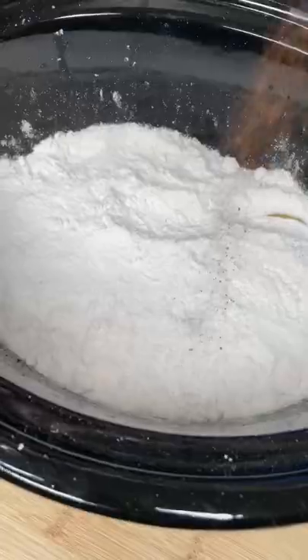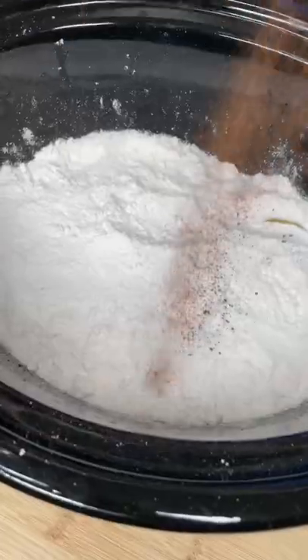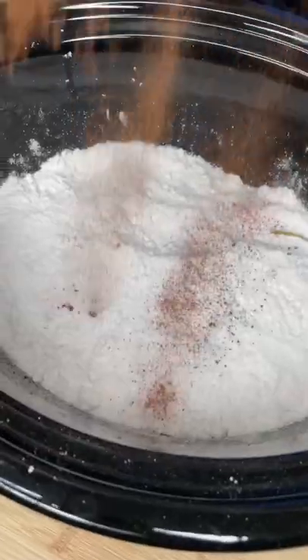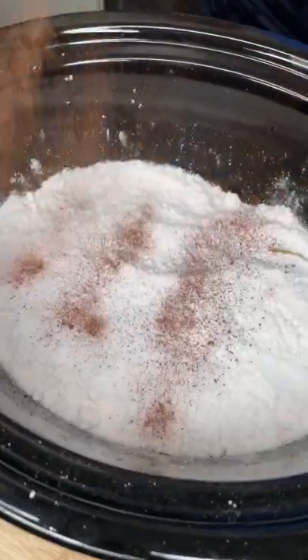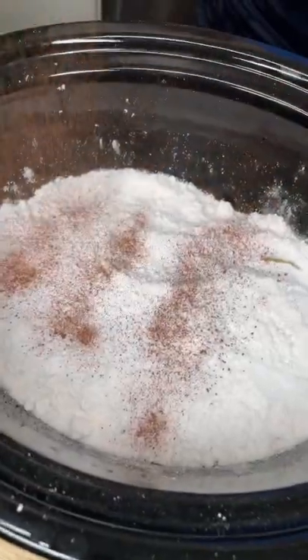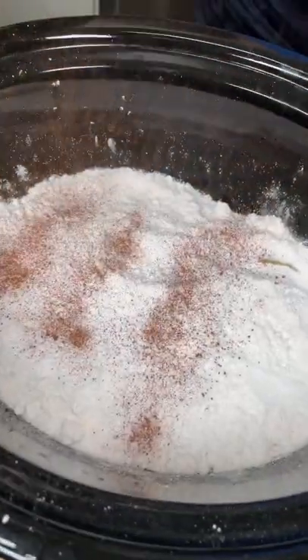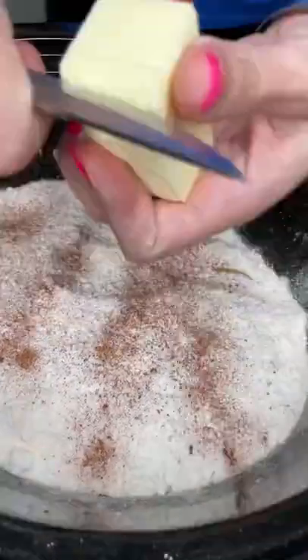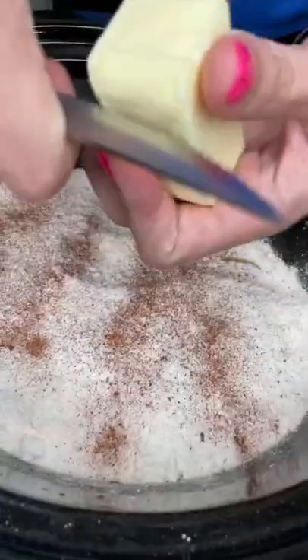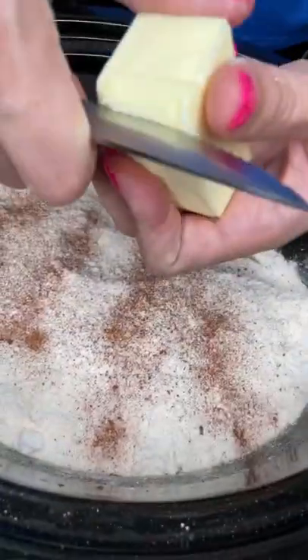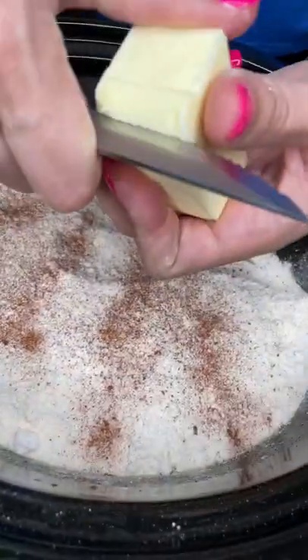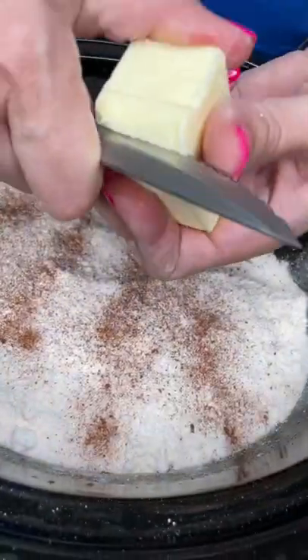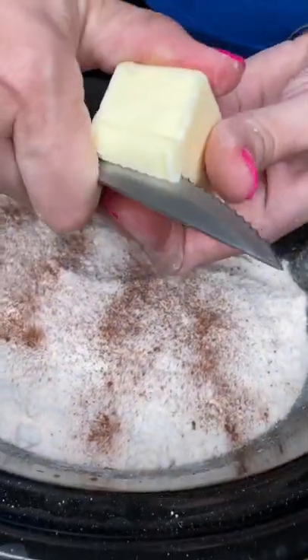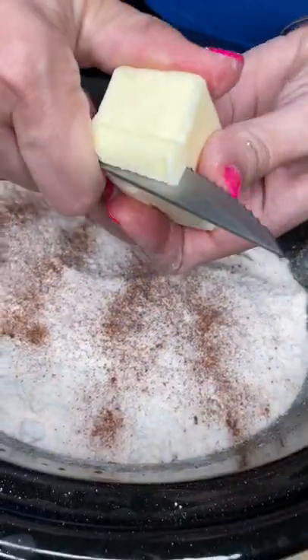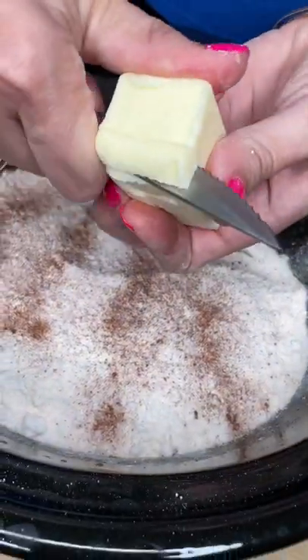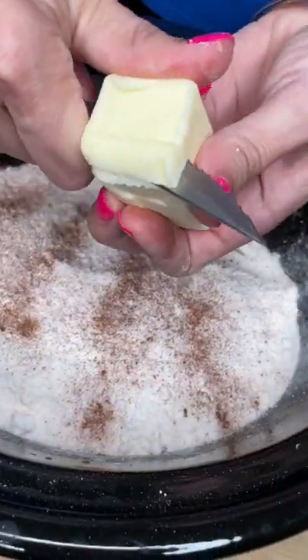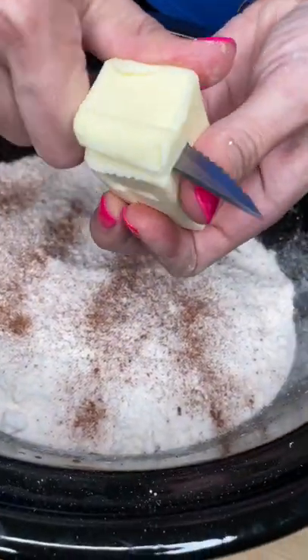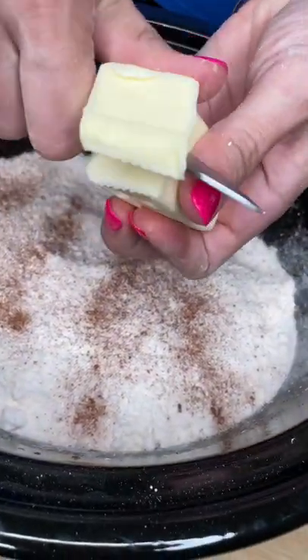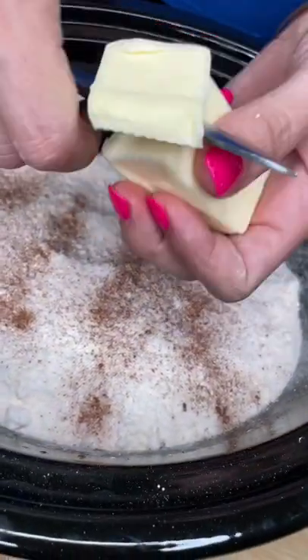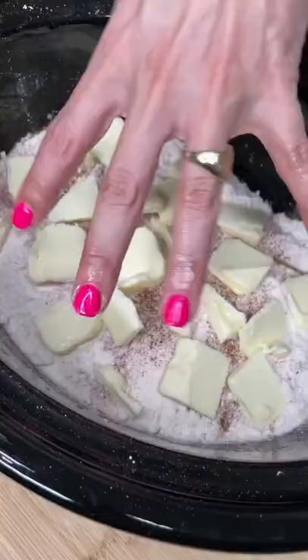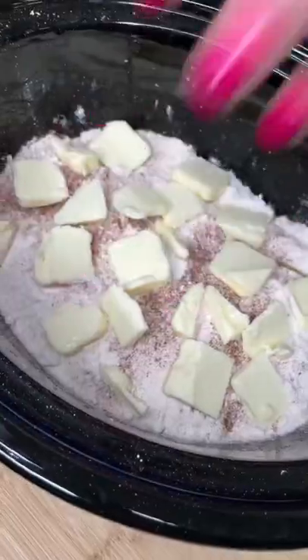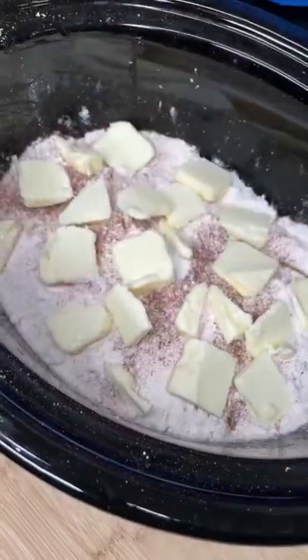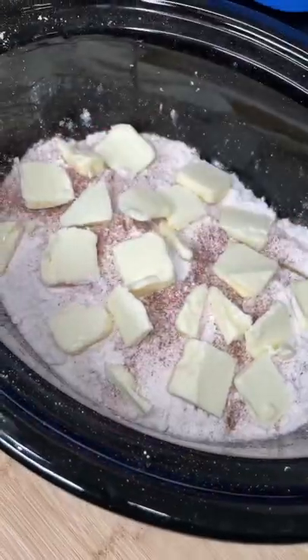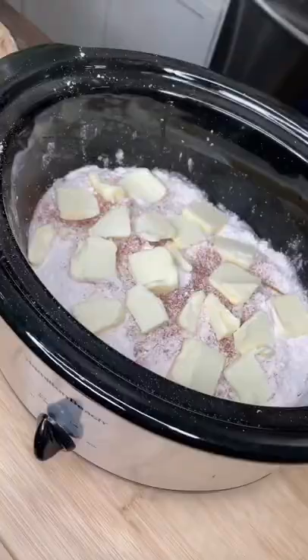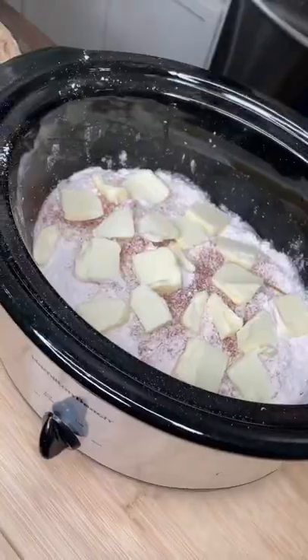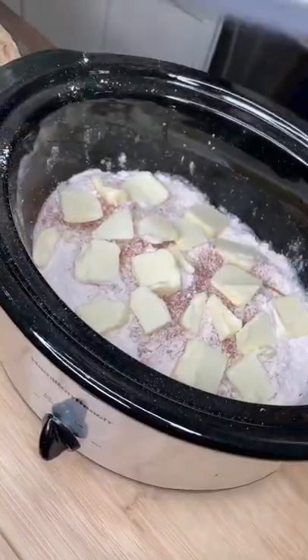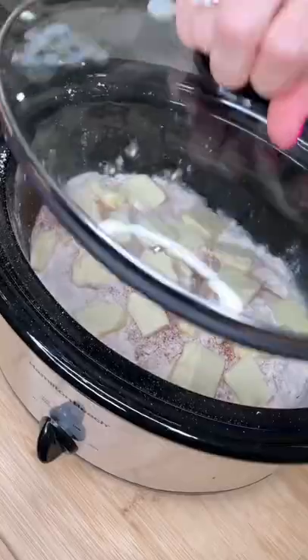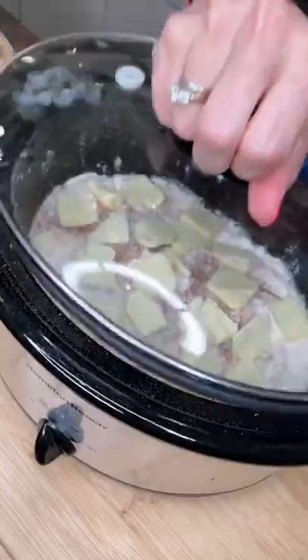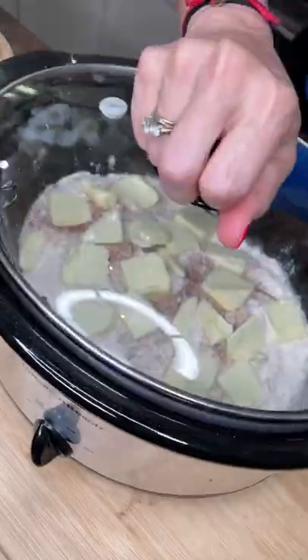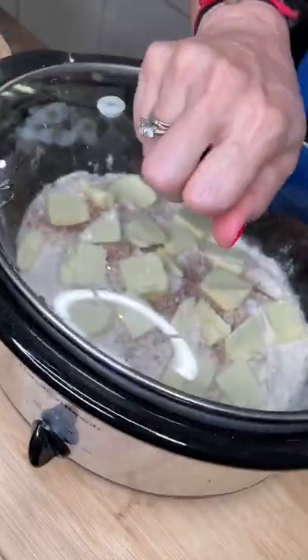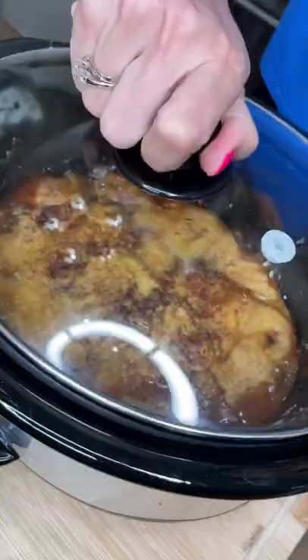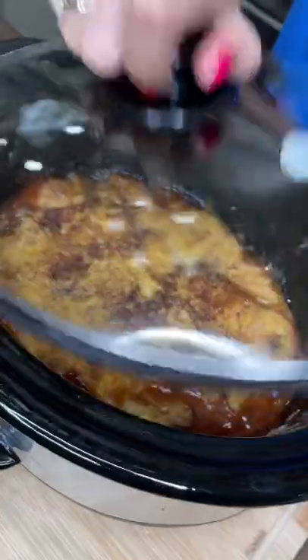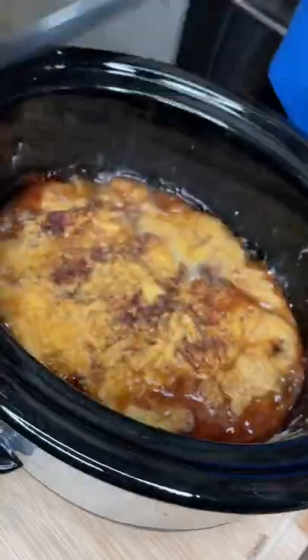A little more cinnamon, stick of butter cut into pats. Cover it, voila.